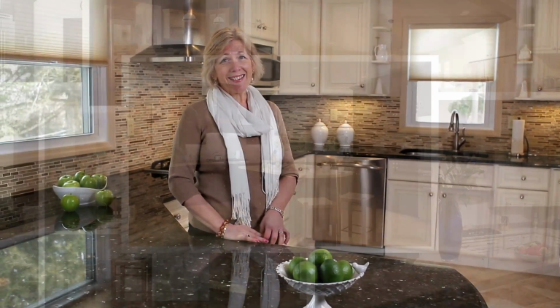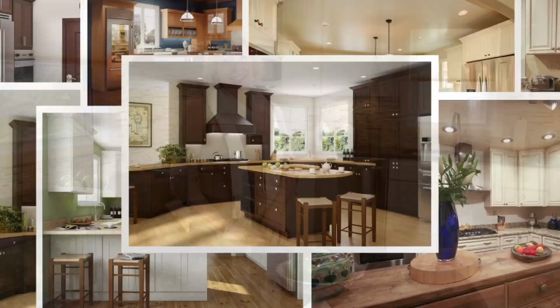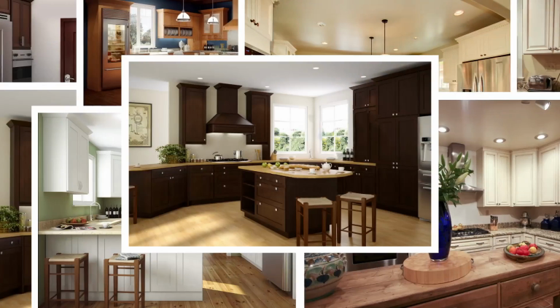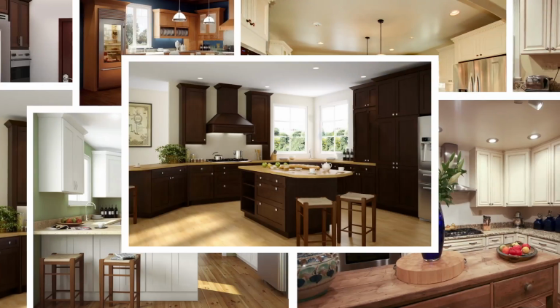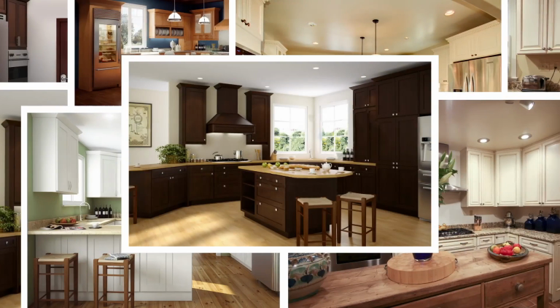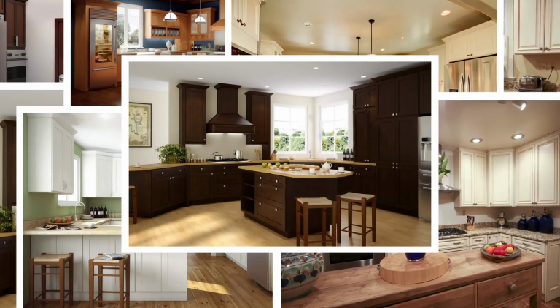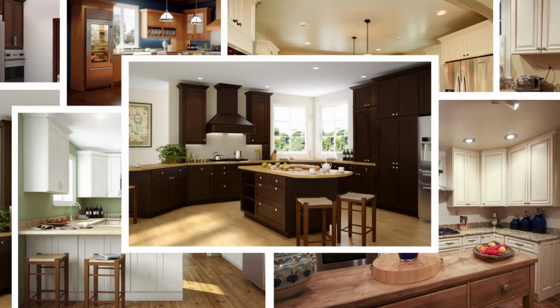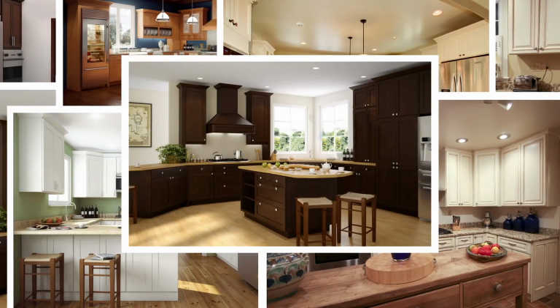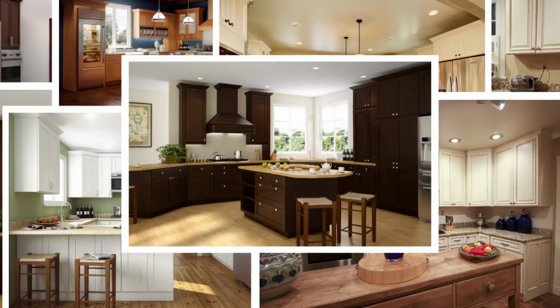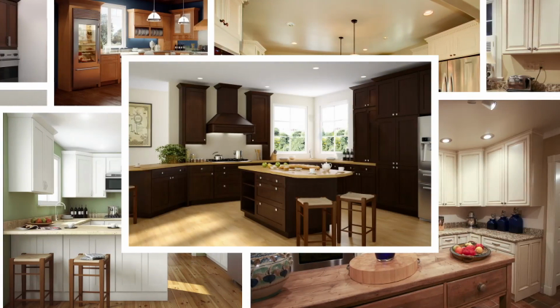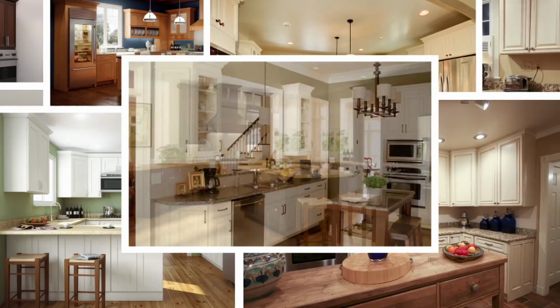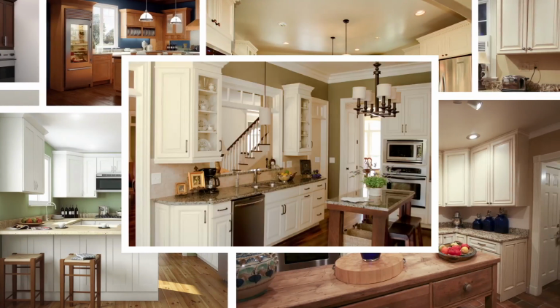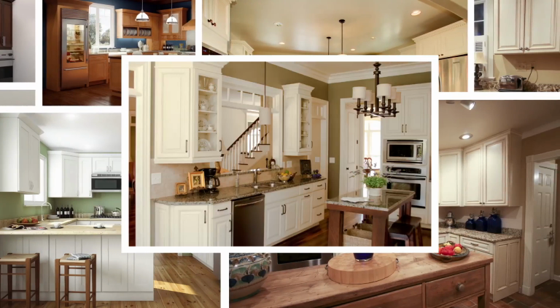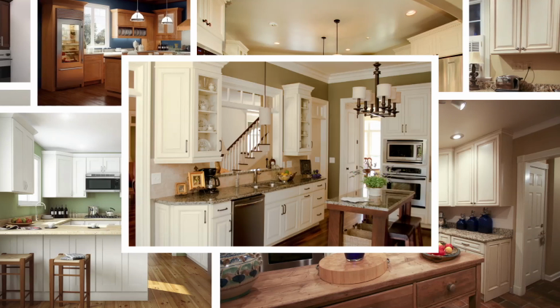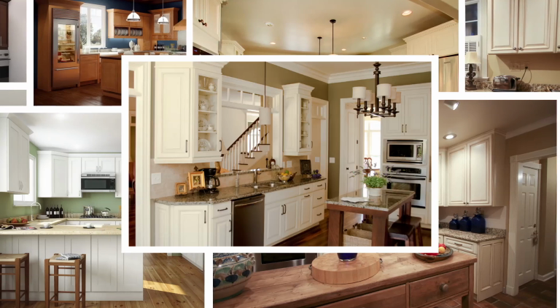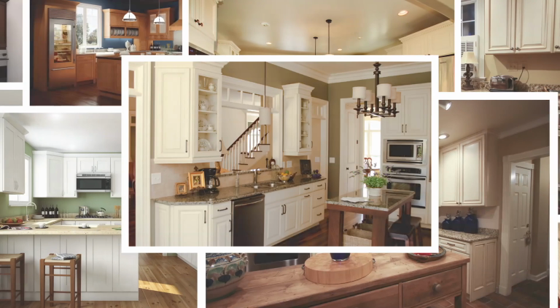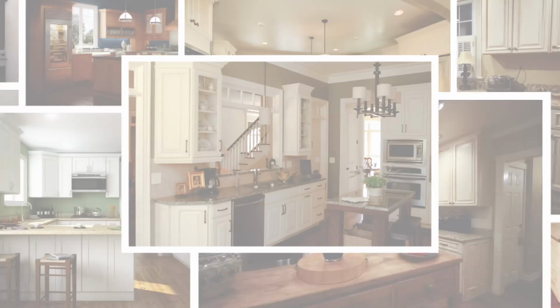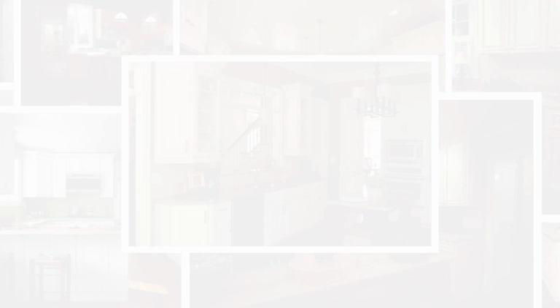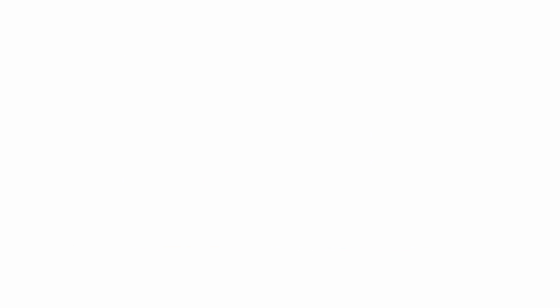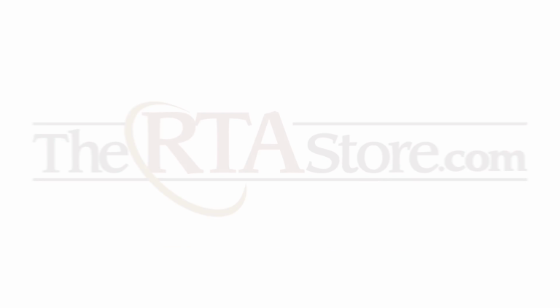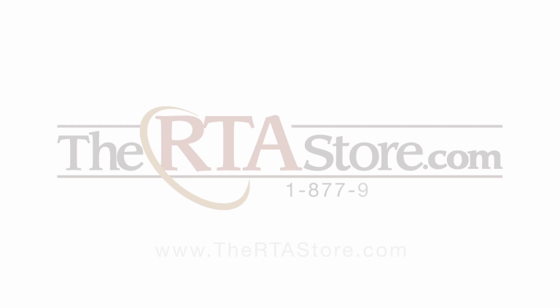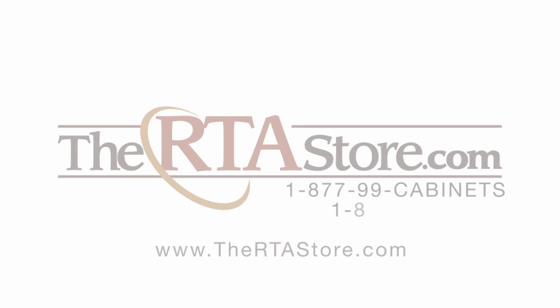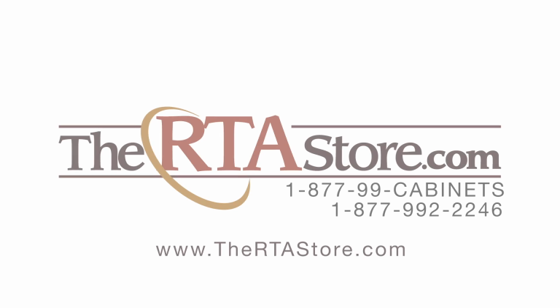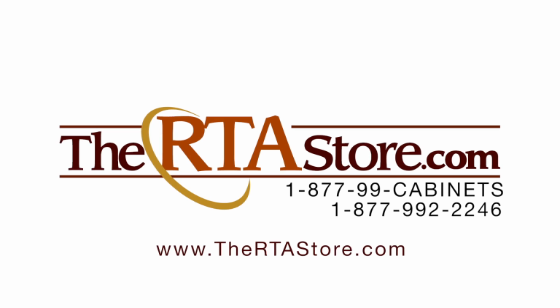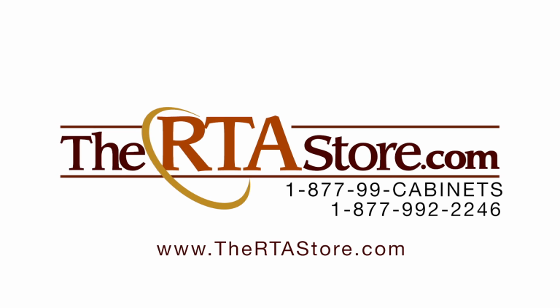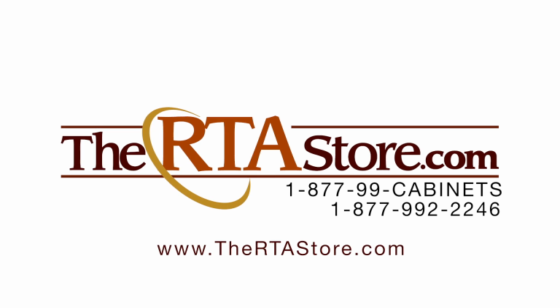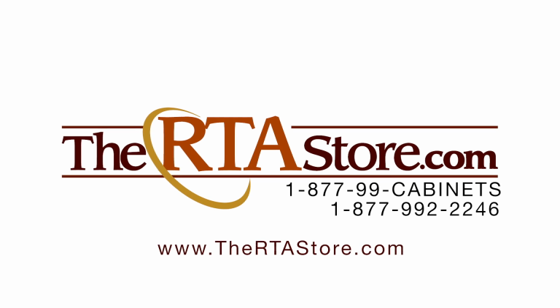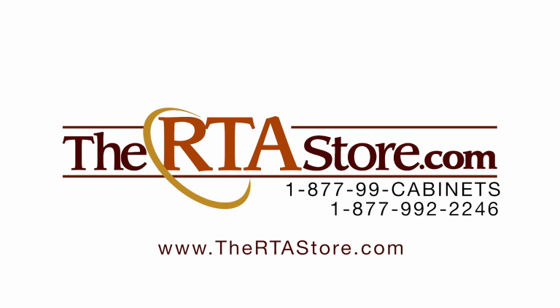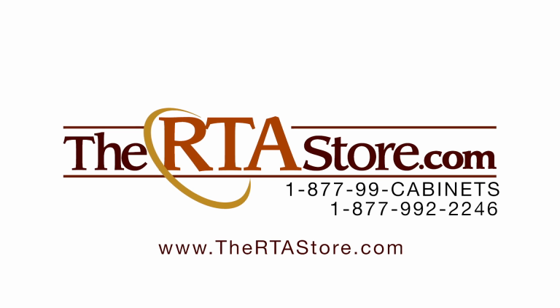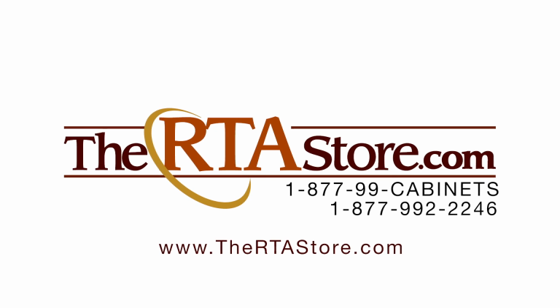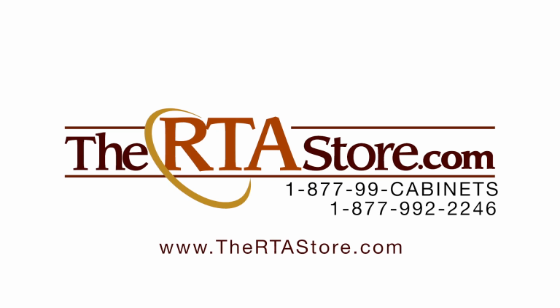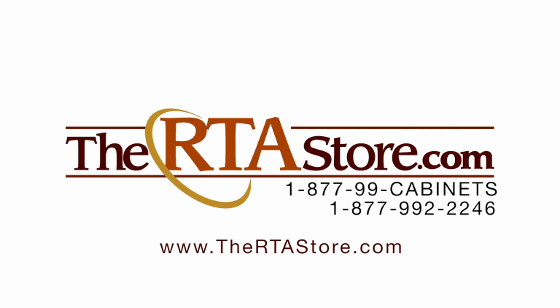Now you can love your new kitchen. So when you're ready, we're ready. Go to theRTAstore.com and save.